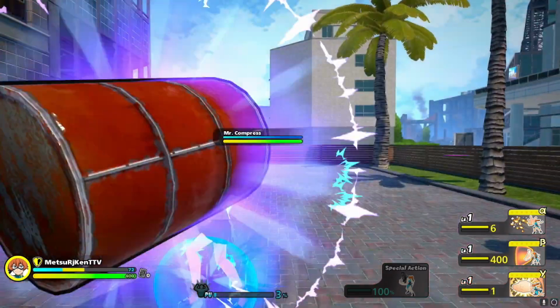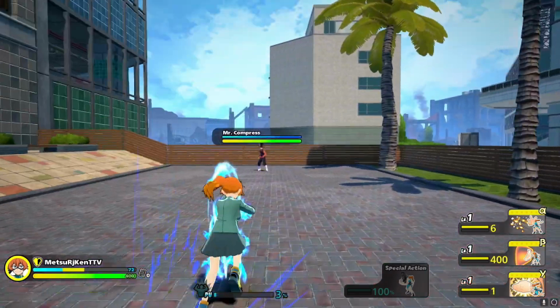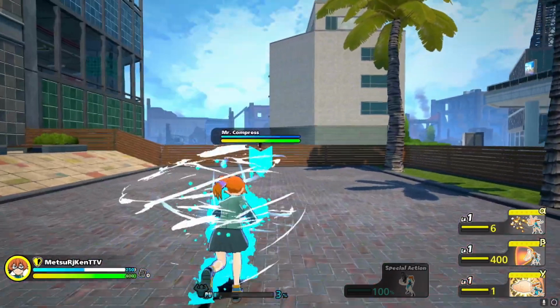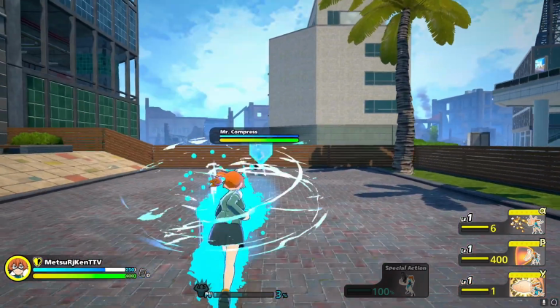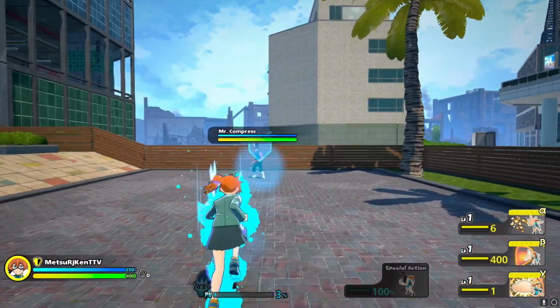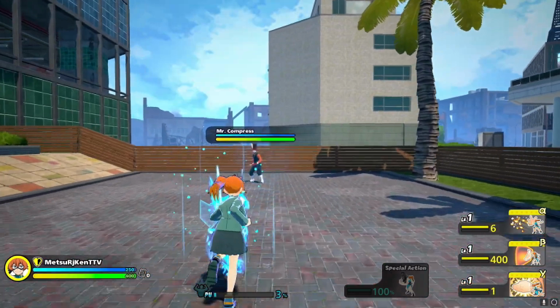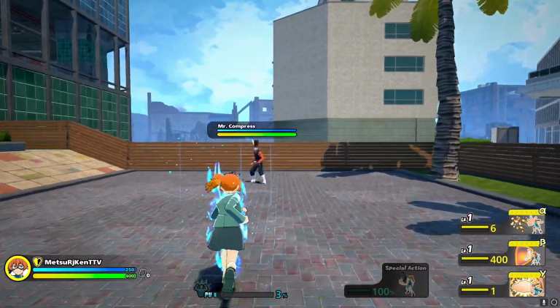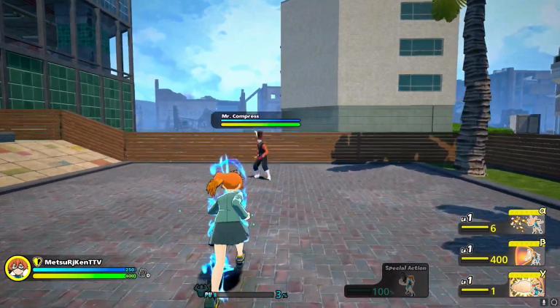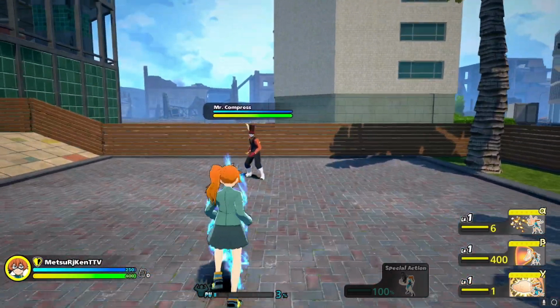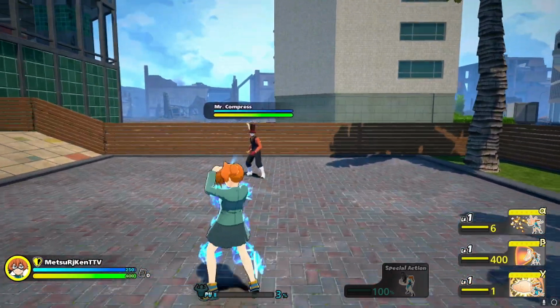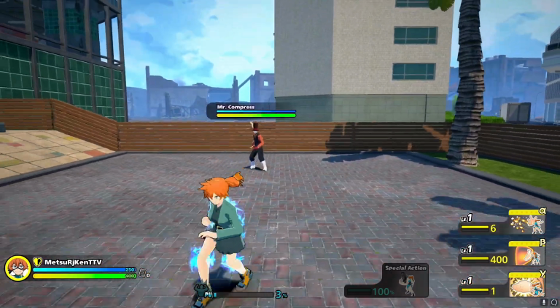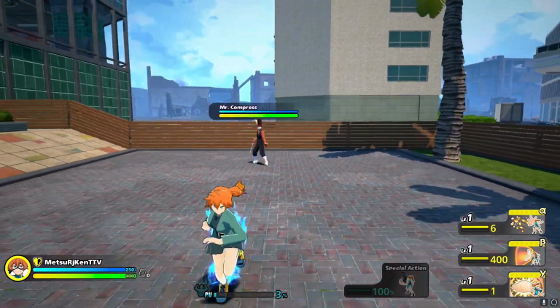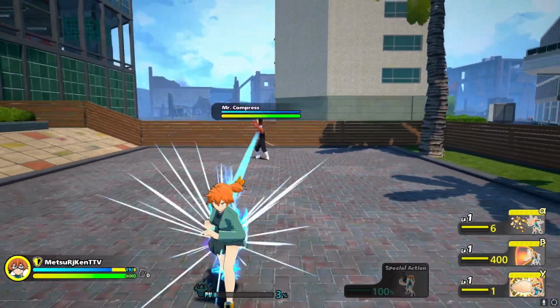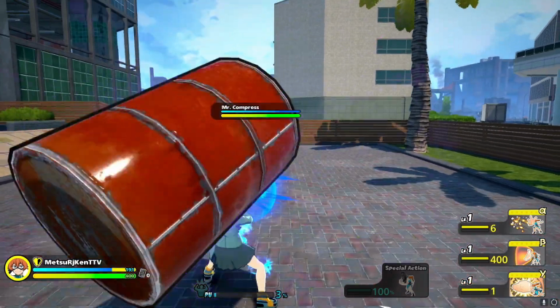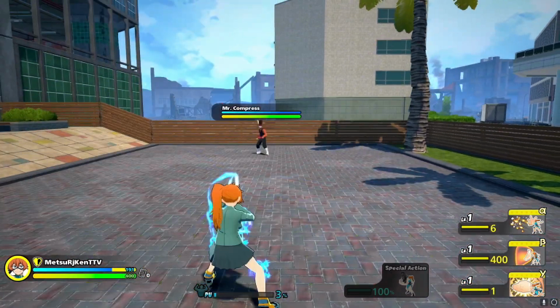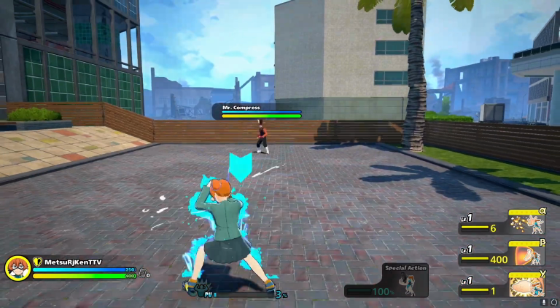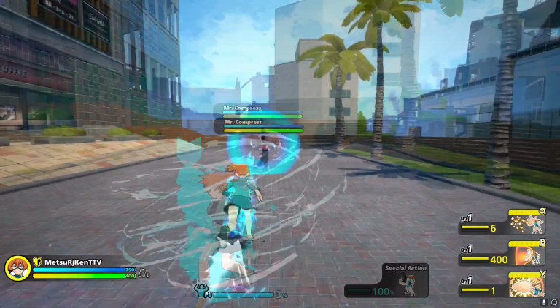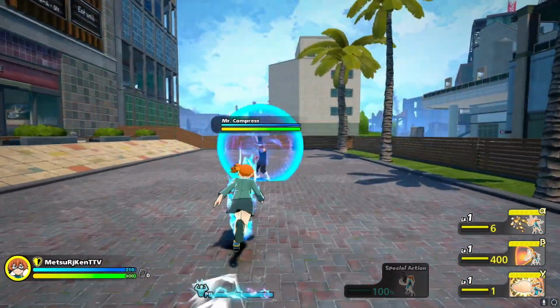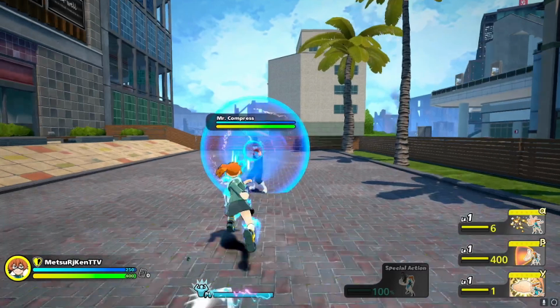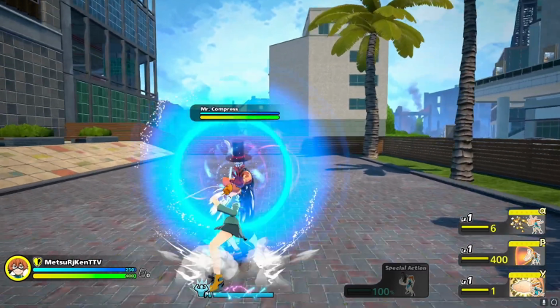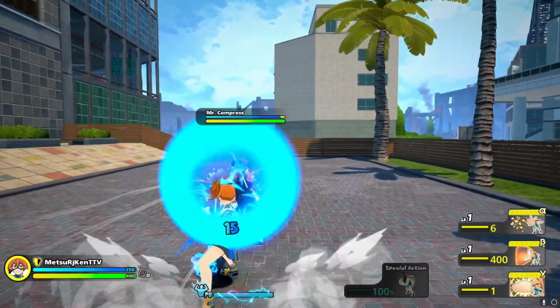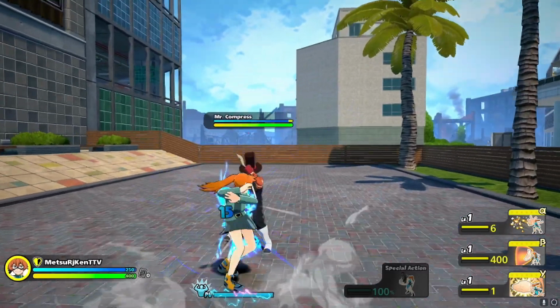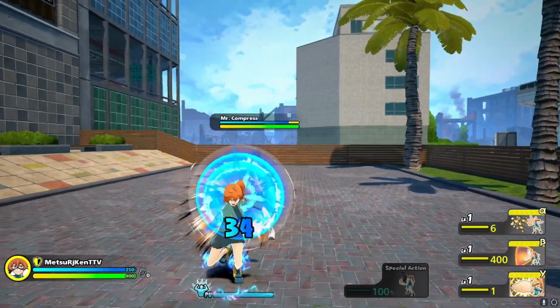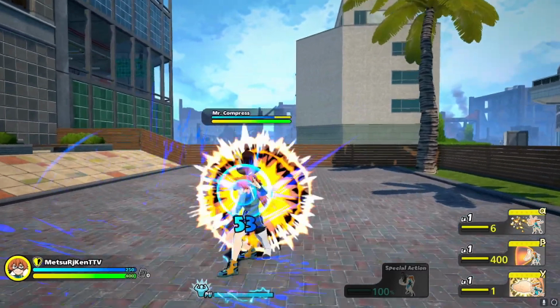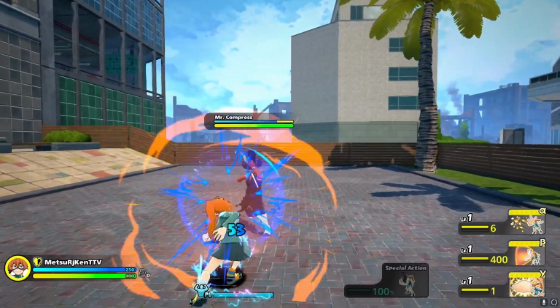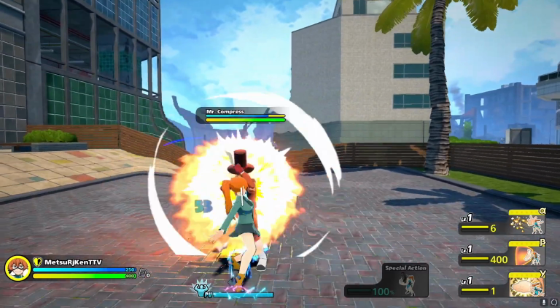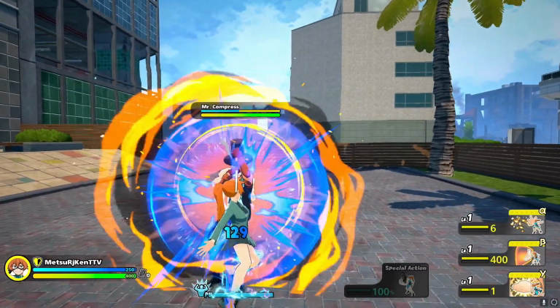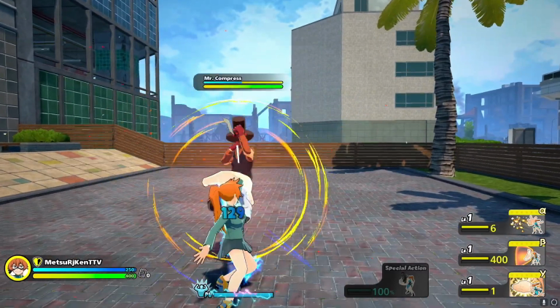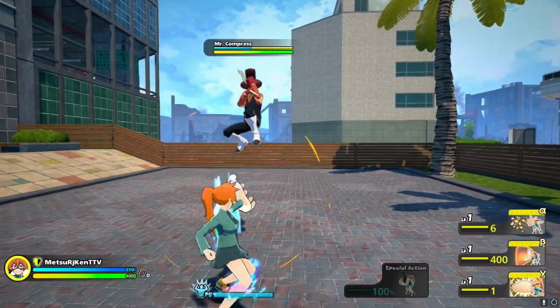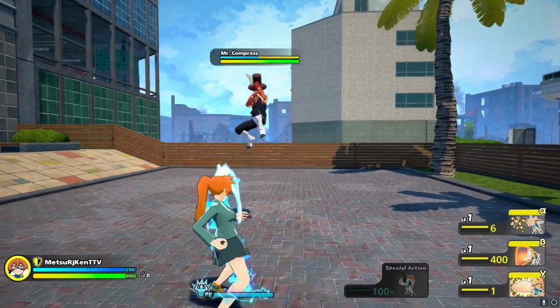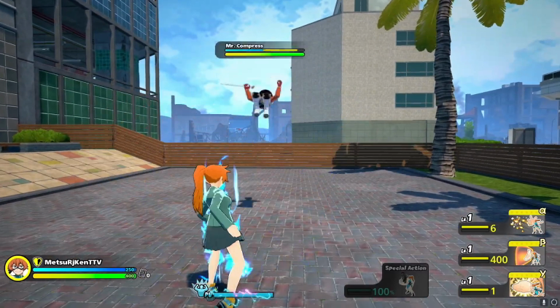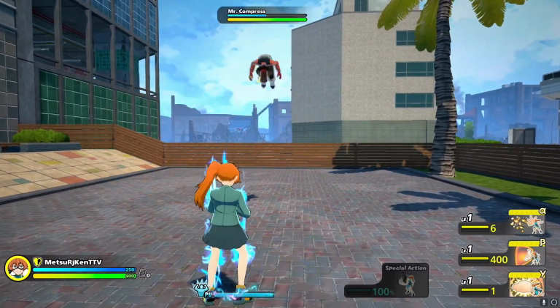Overall, when facing Mr. Compress, you'll want to be wary of his Alpha, rush down his Beta, and be ready to catch his Gamma whenever he tries to escape.